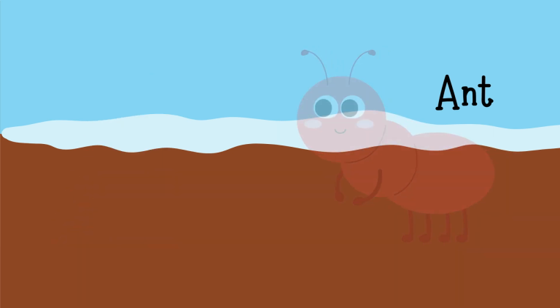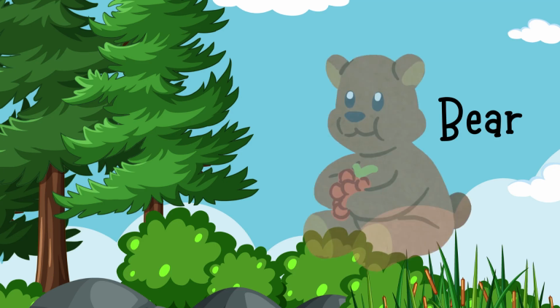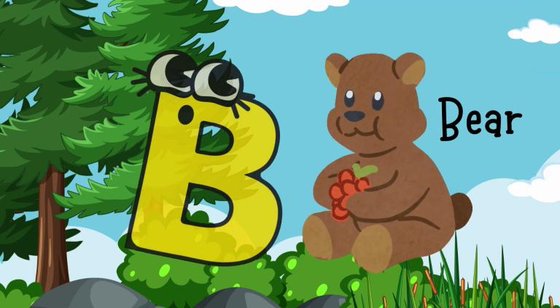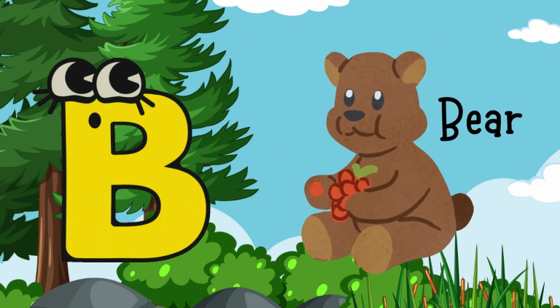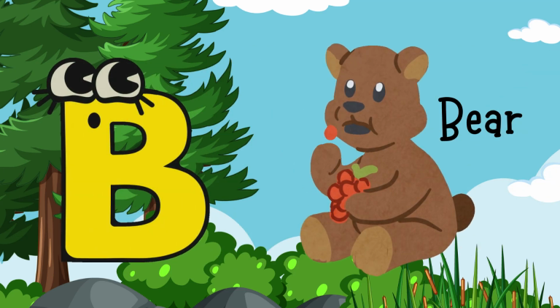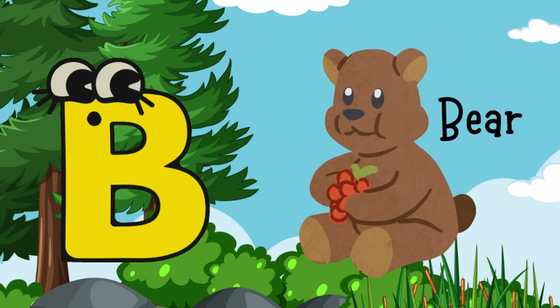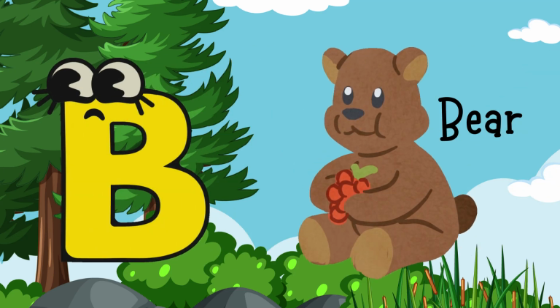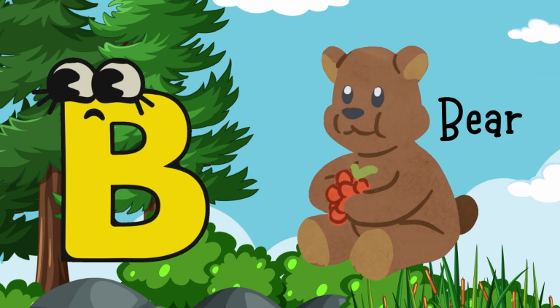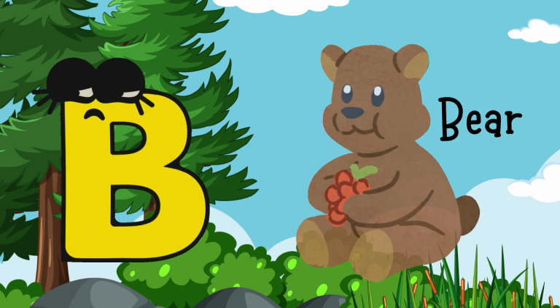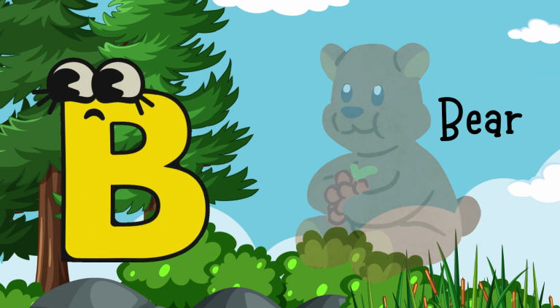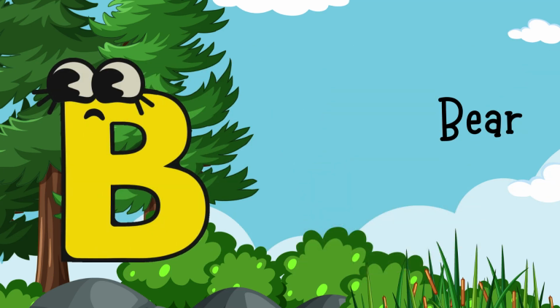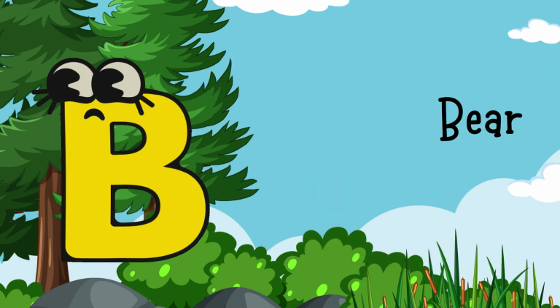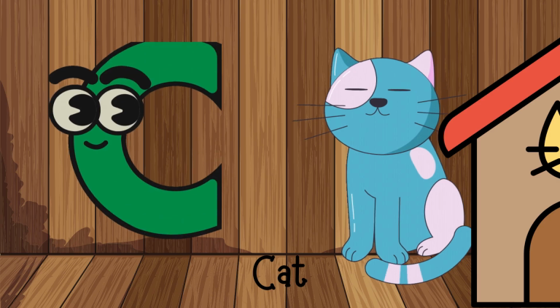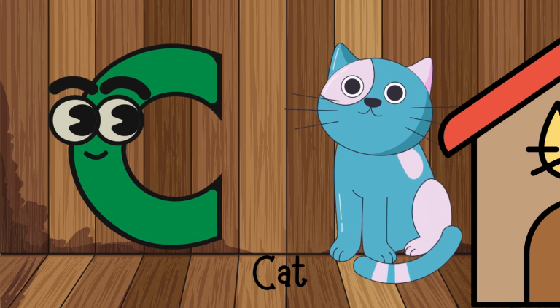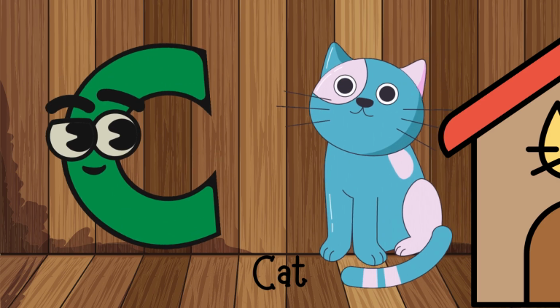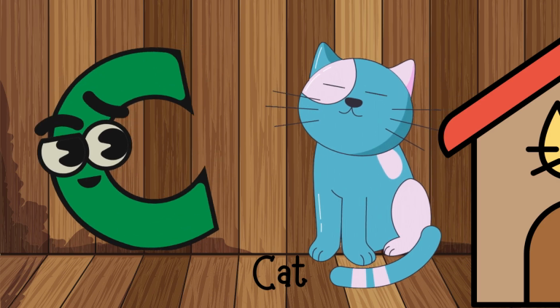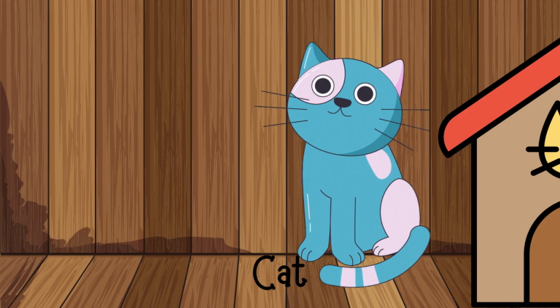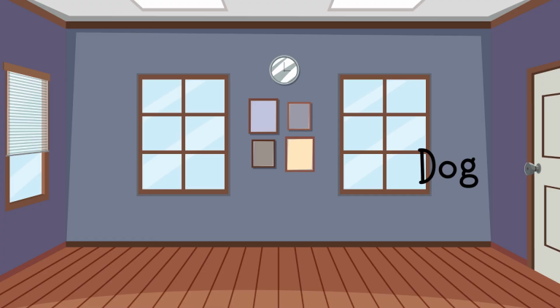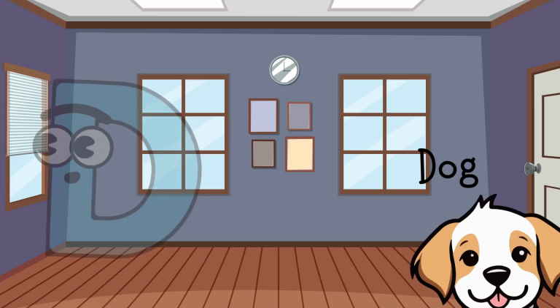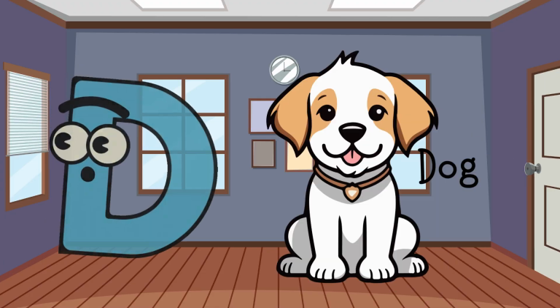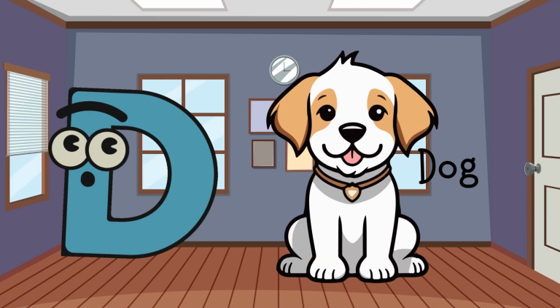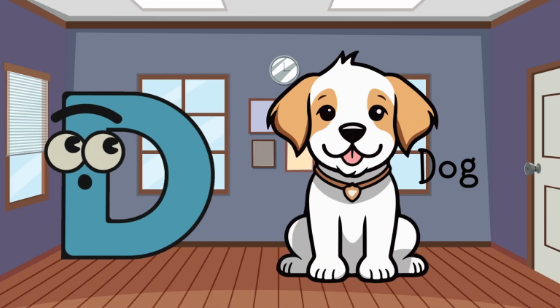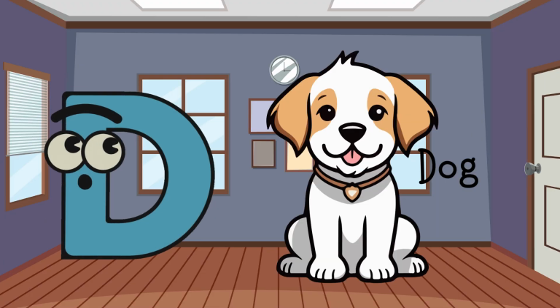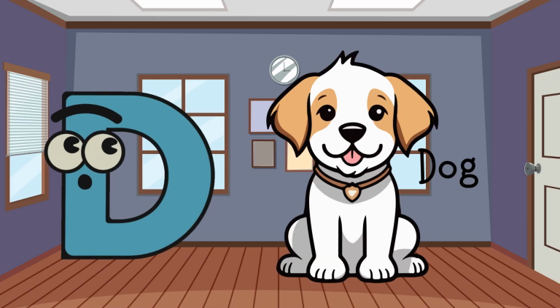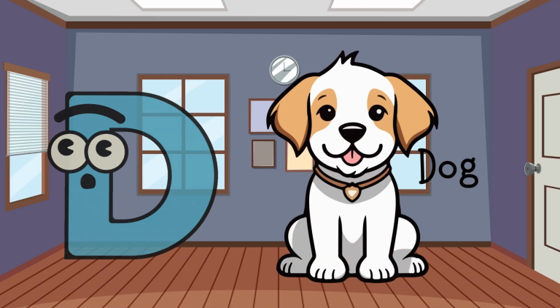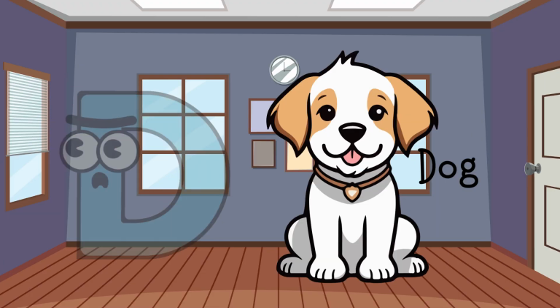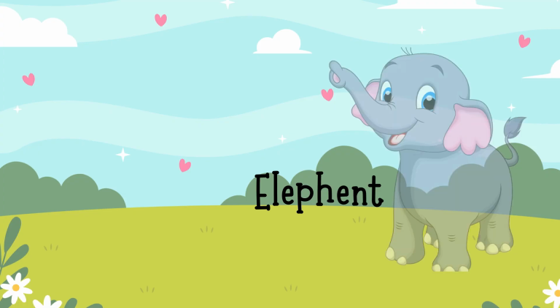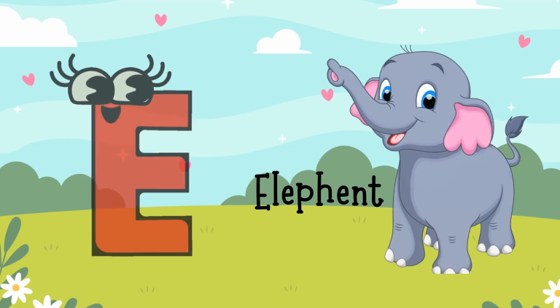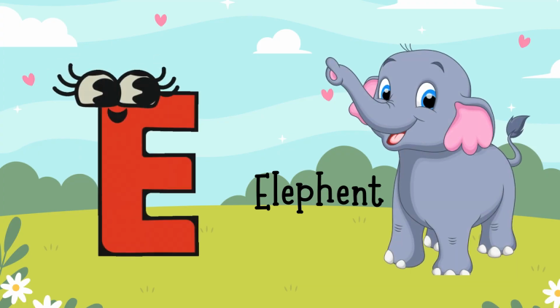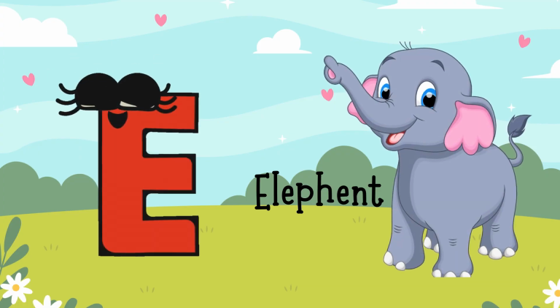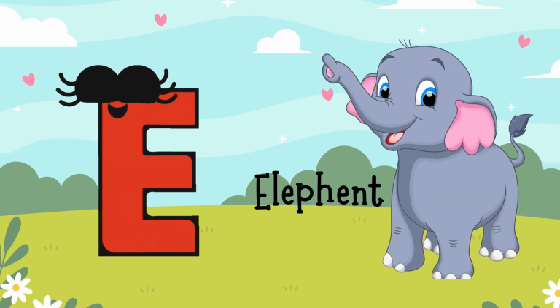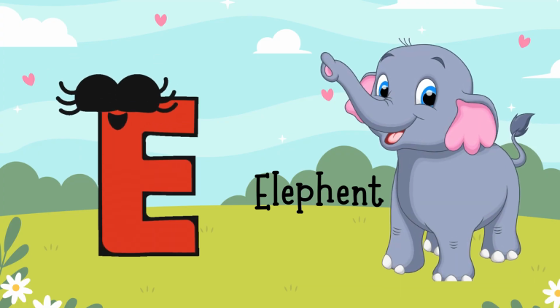B for Bear, C for Cat, D for Dog, E for Elephant.